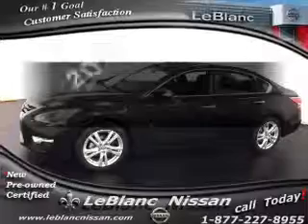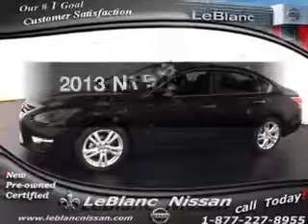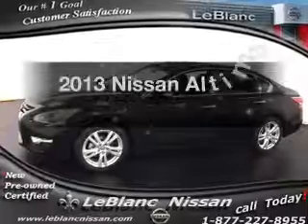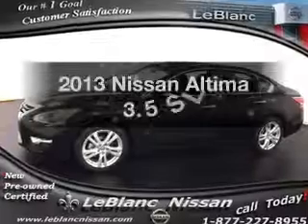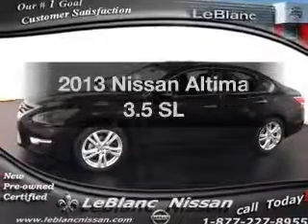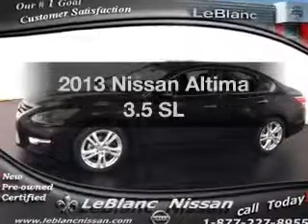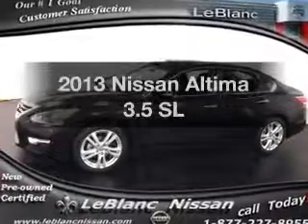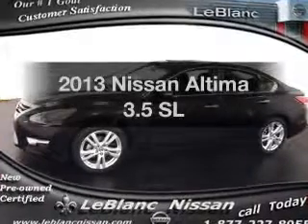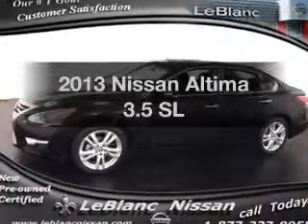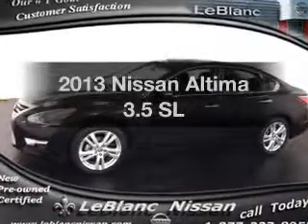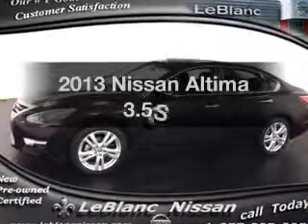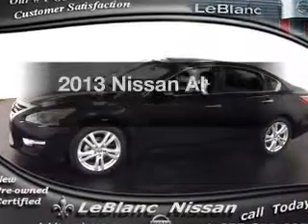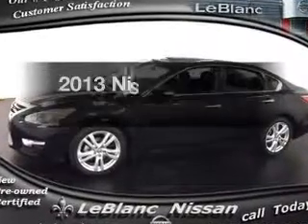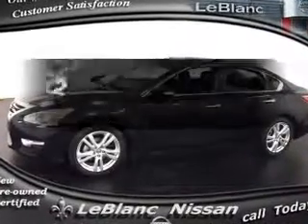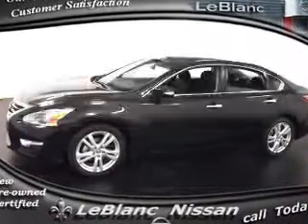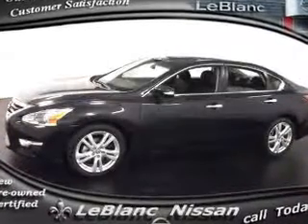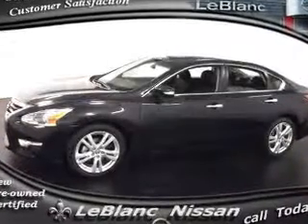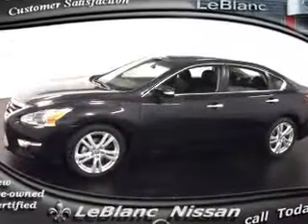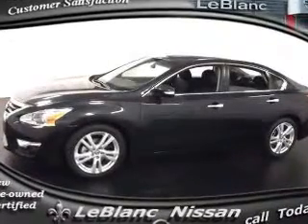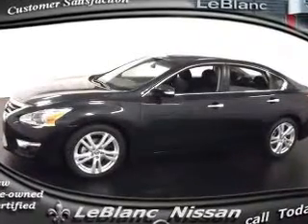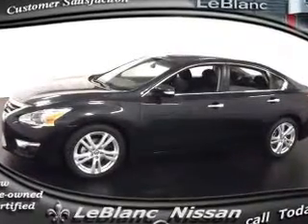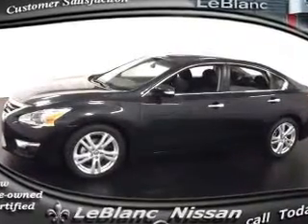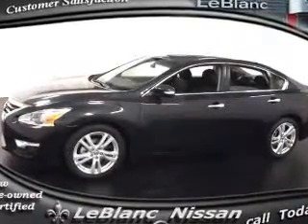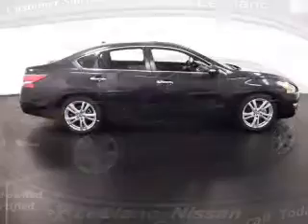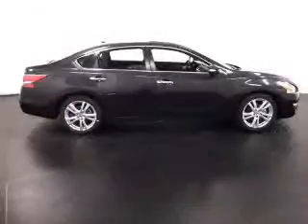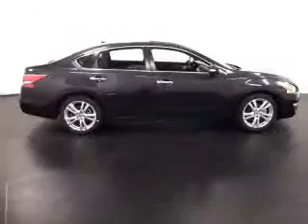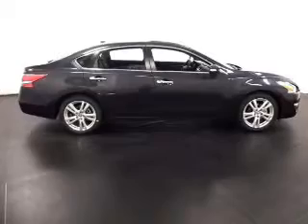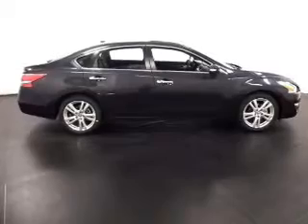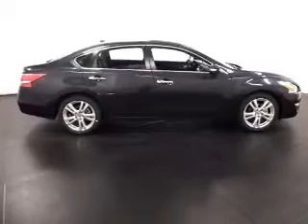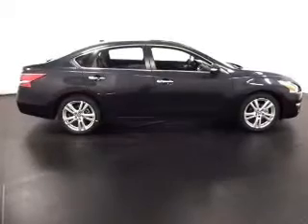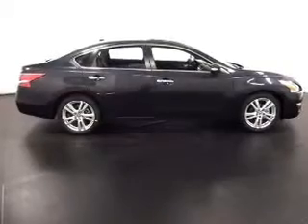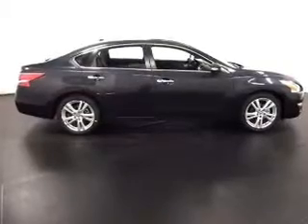Introducing the 2013 Nissan Altima — everything you need under one roof with this great vehicle.